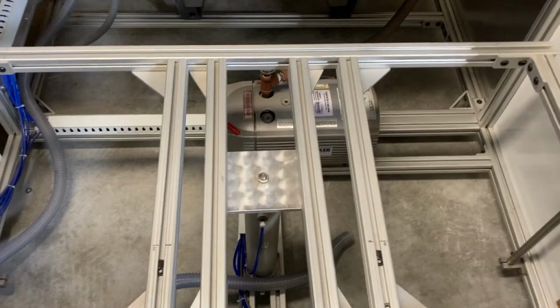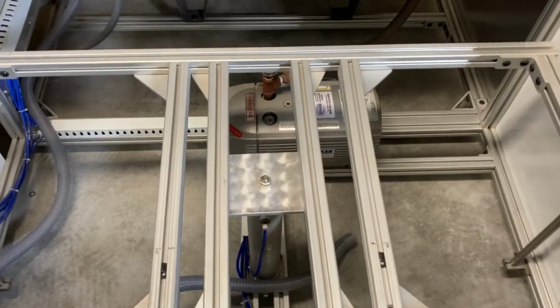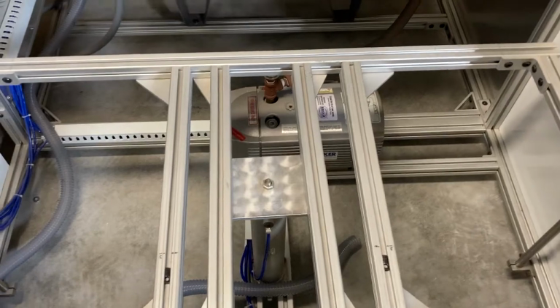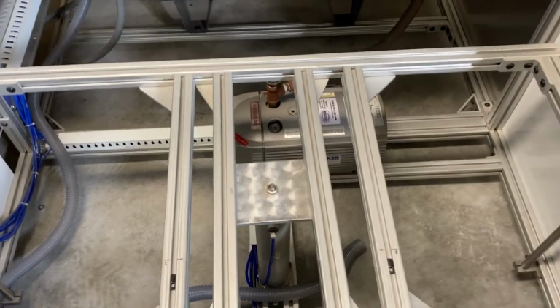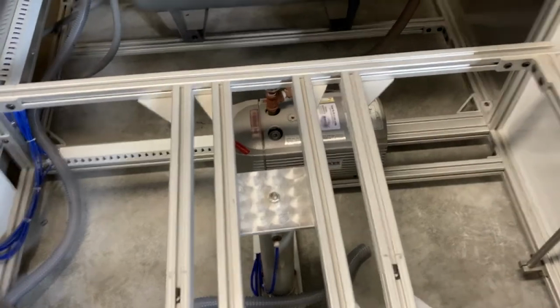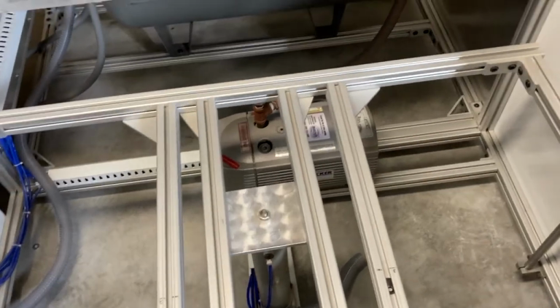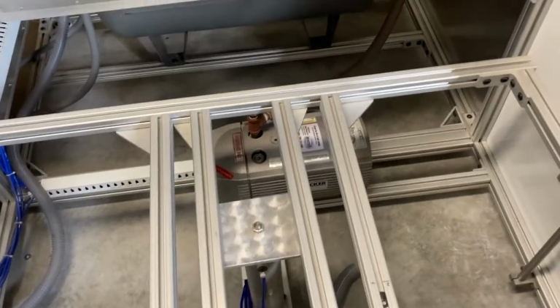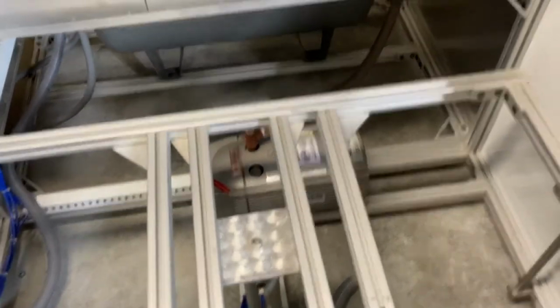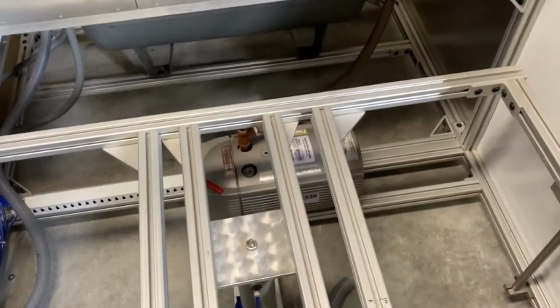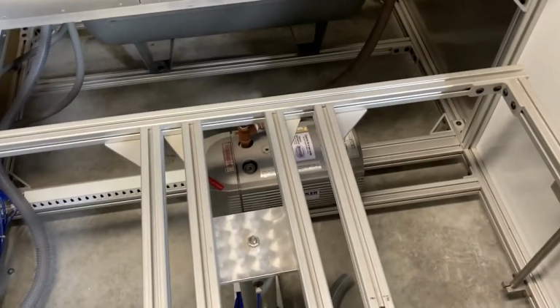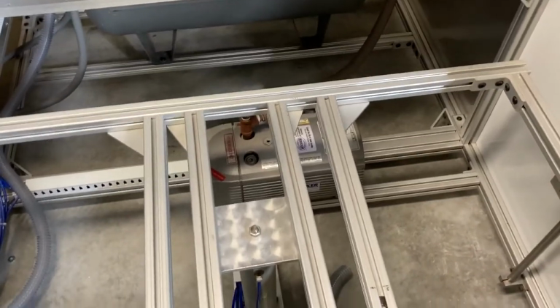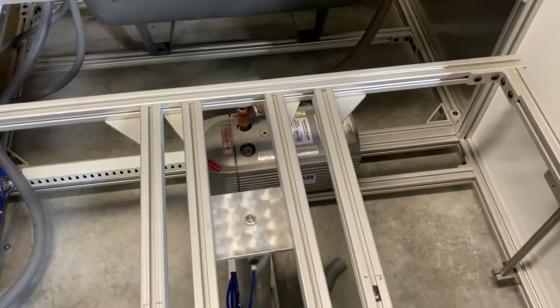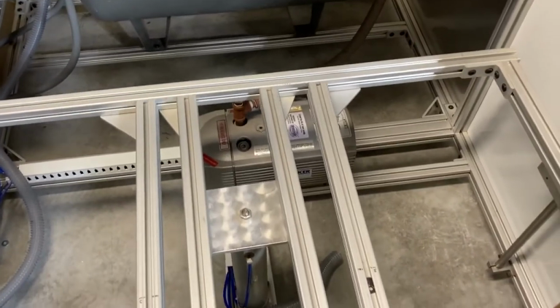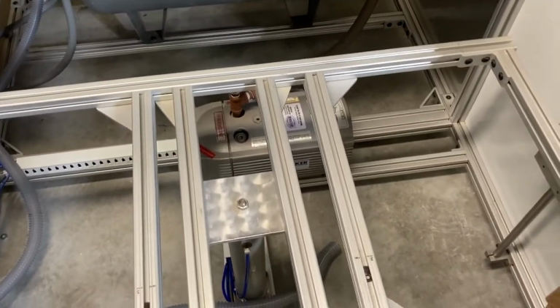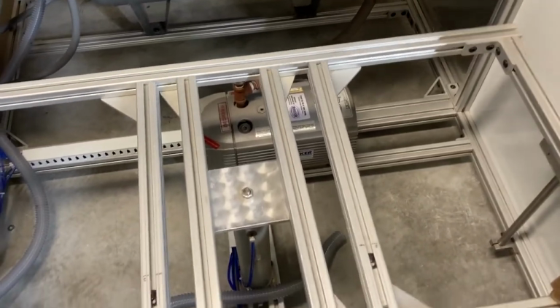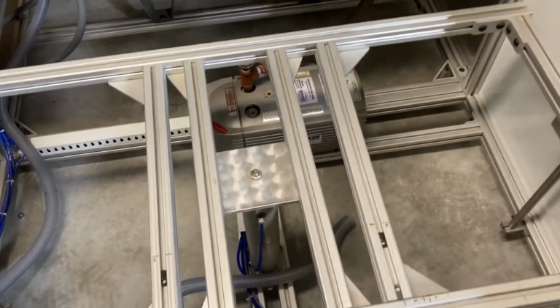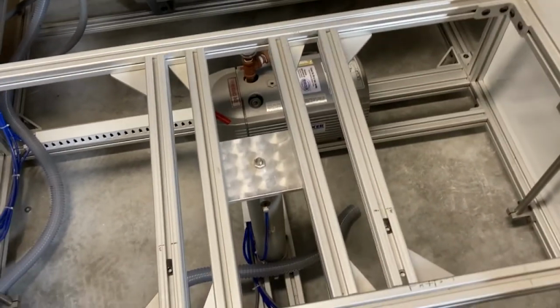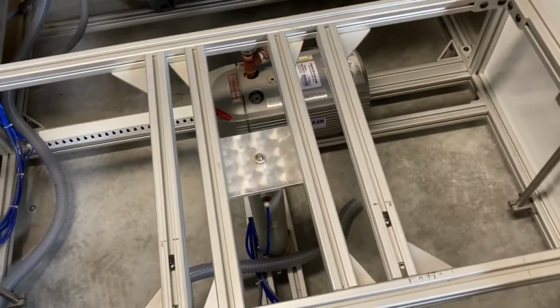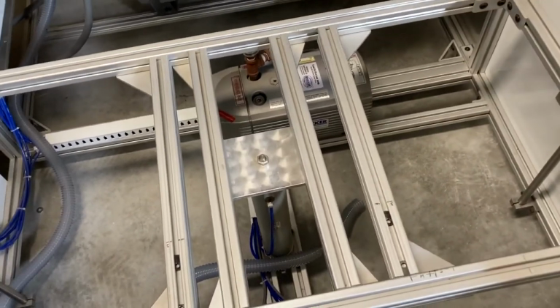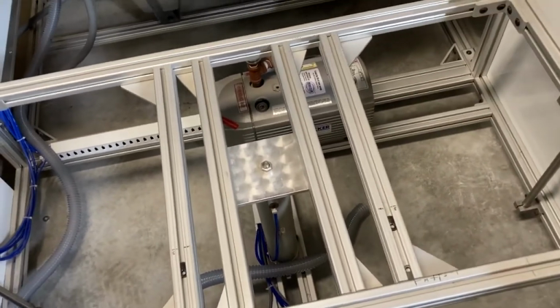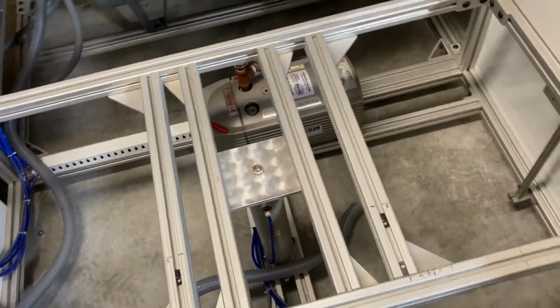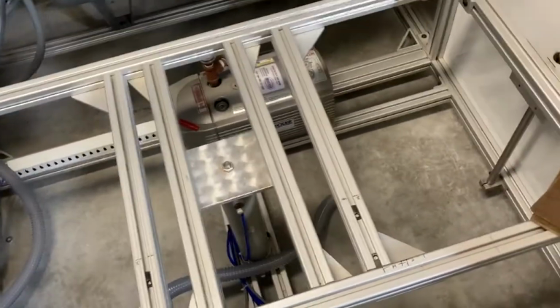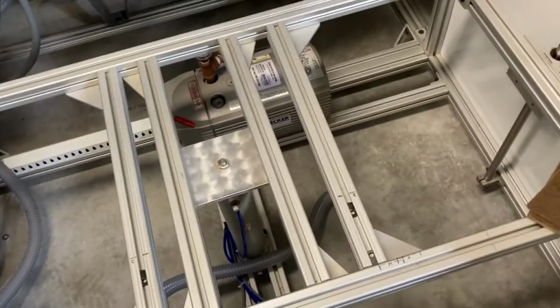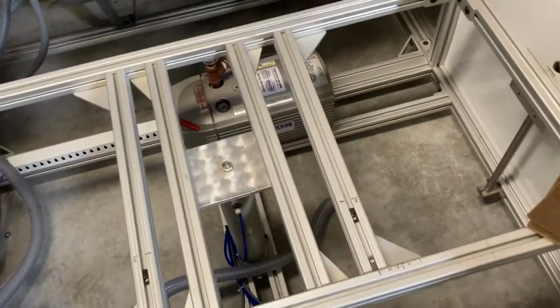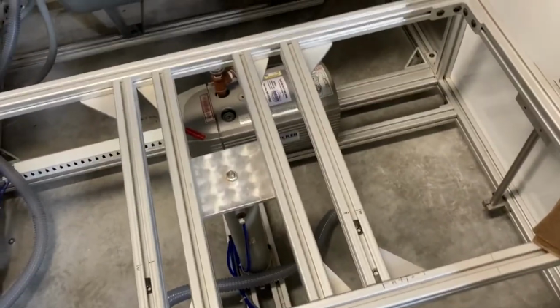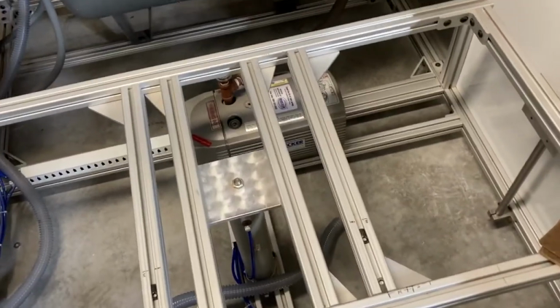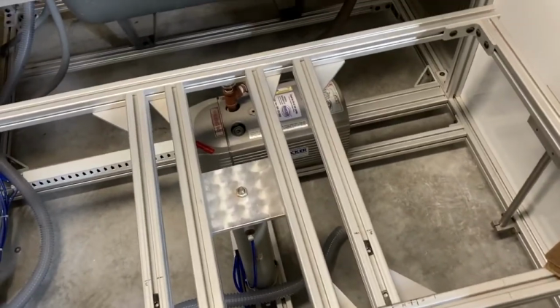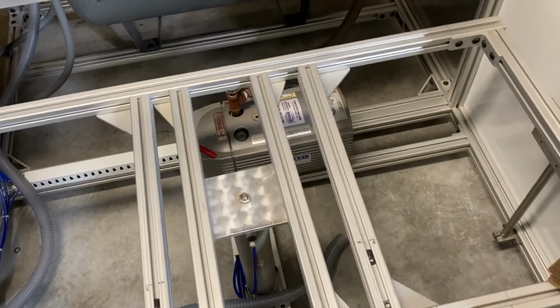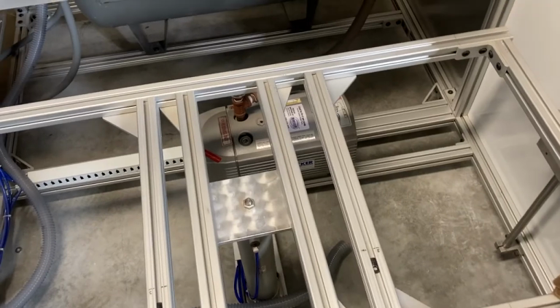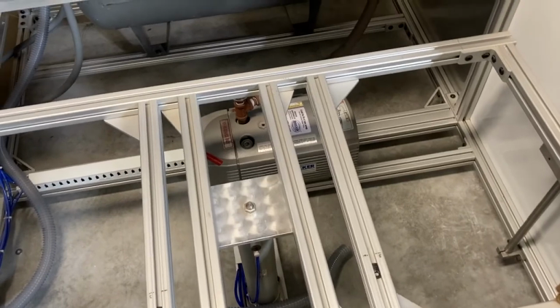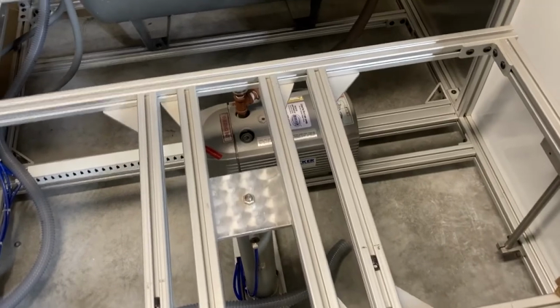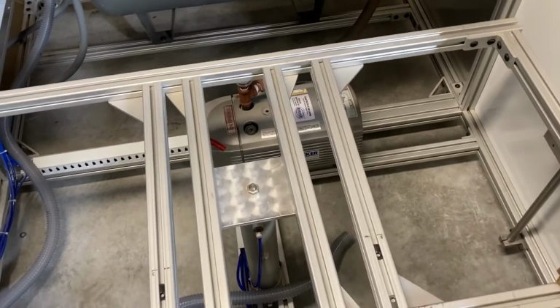Hello everyone, today is maintenance day. It's been around two and a half years since we last did this.